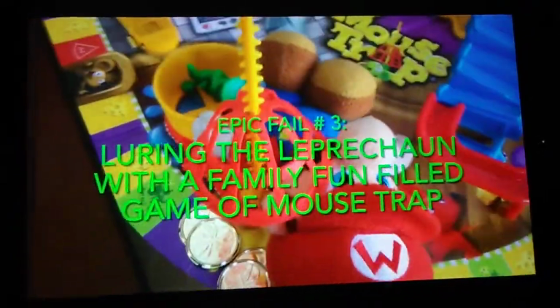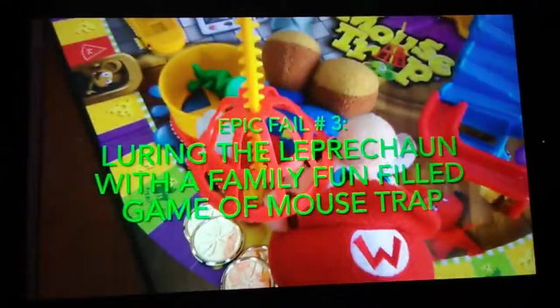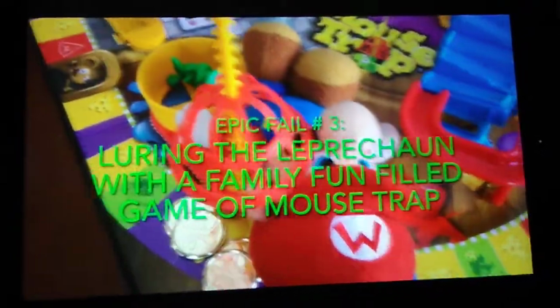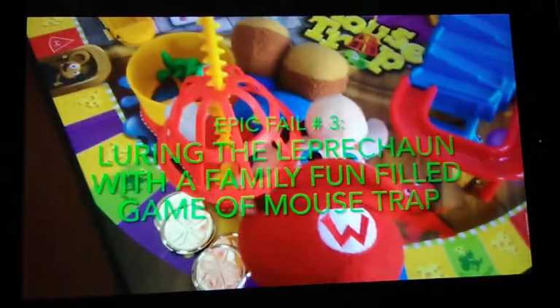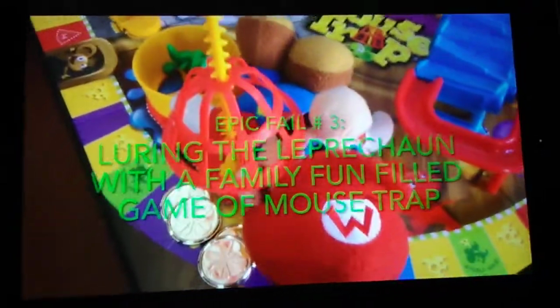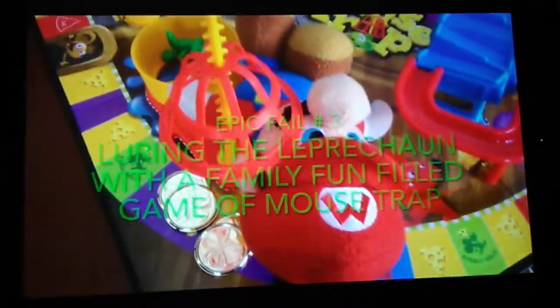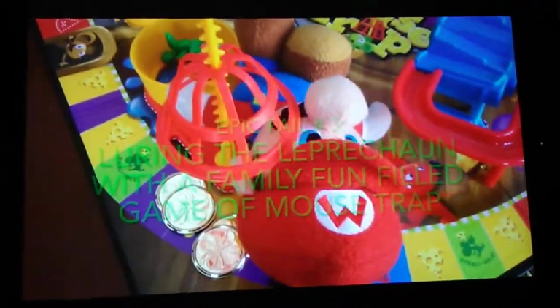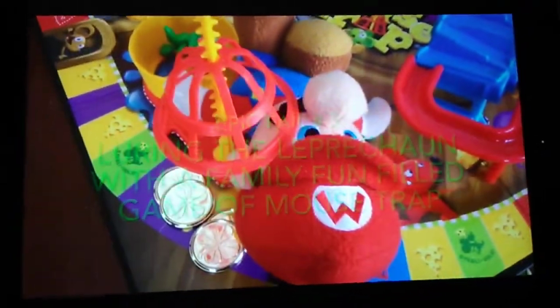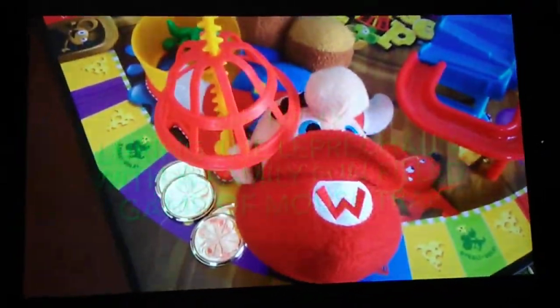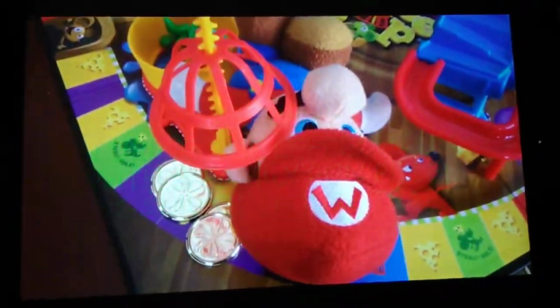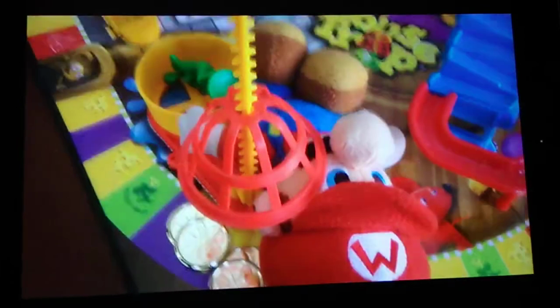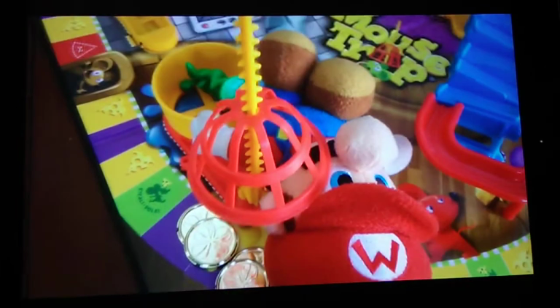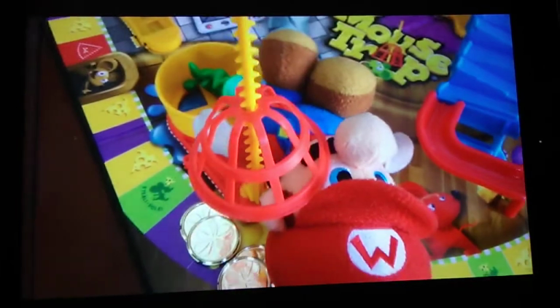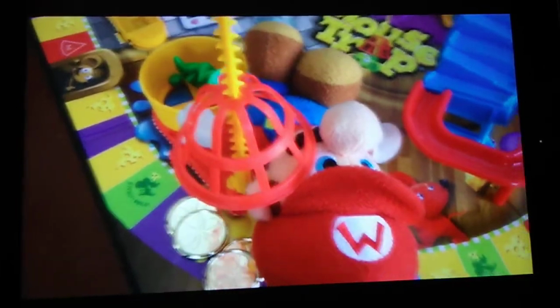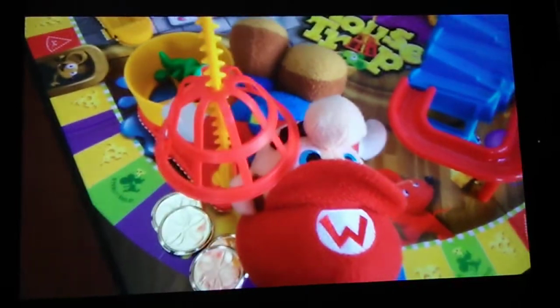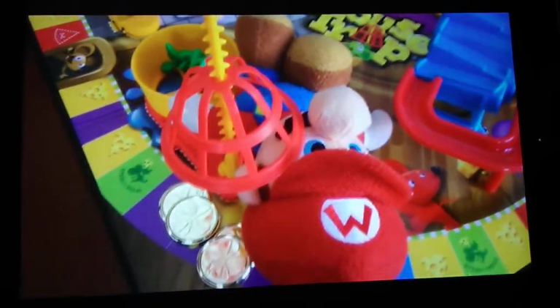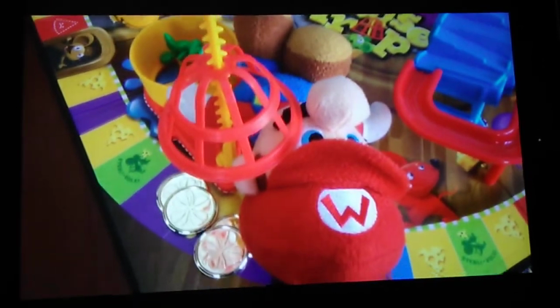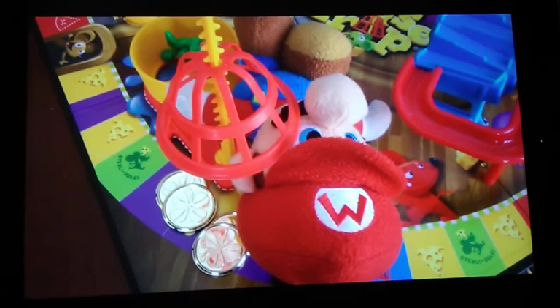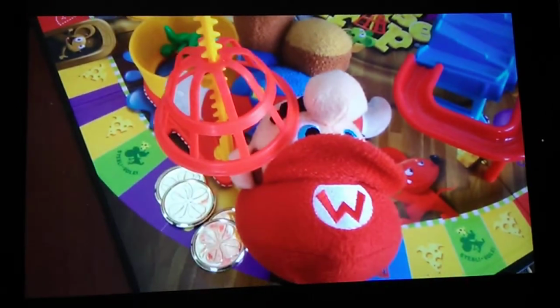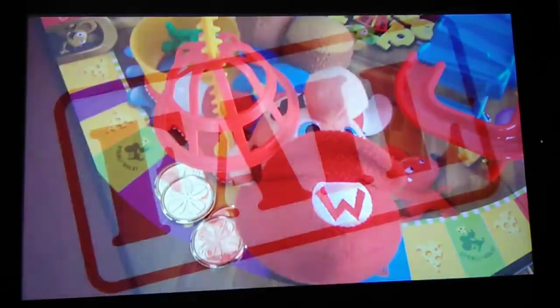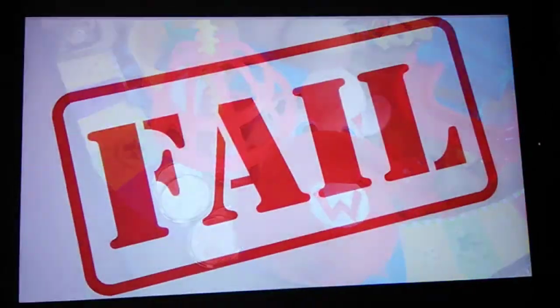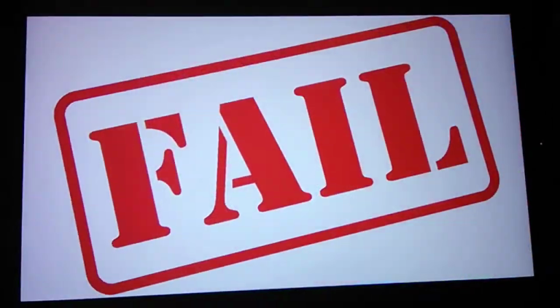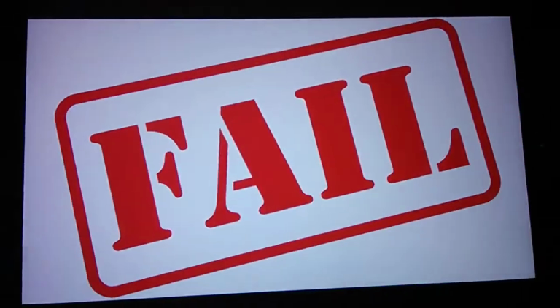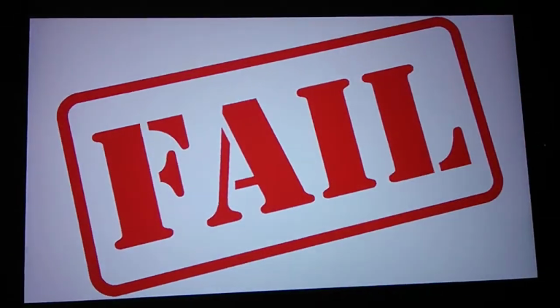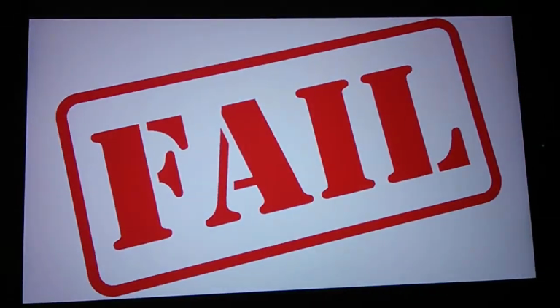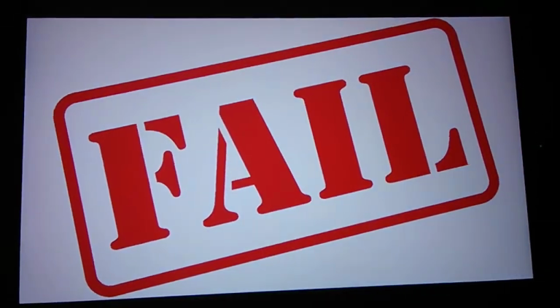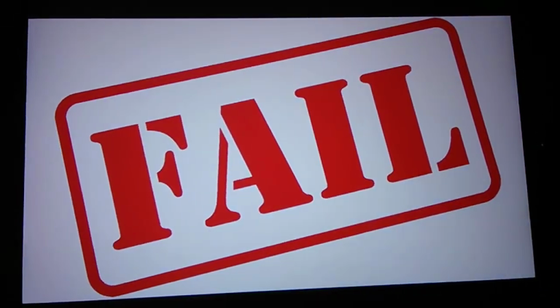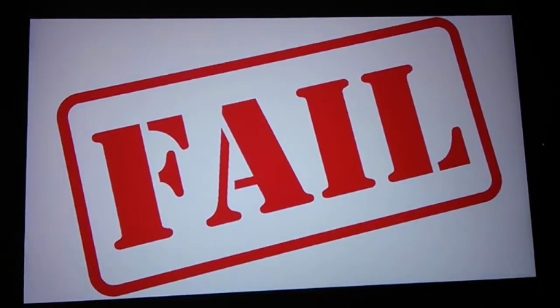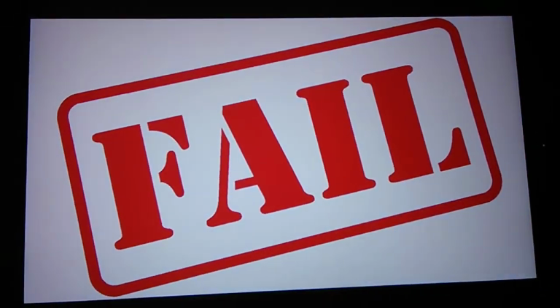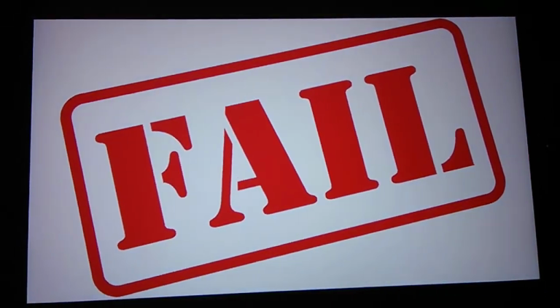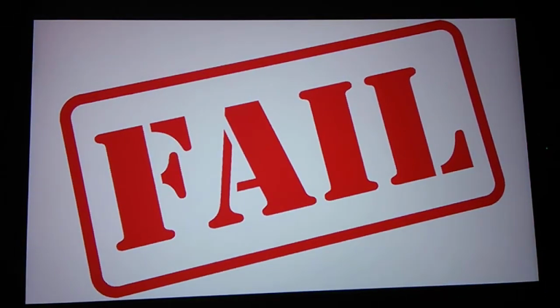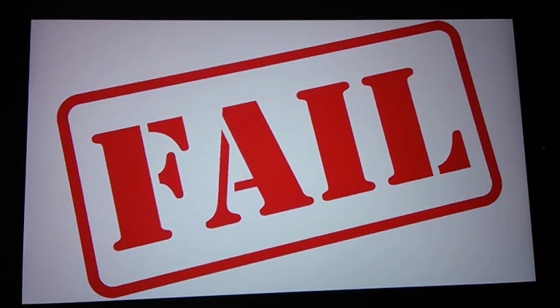Oops, the only thing that Mari caught was himself. Oh no!